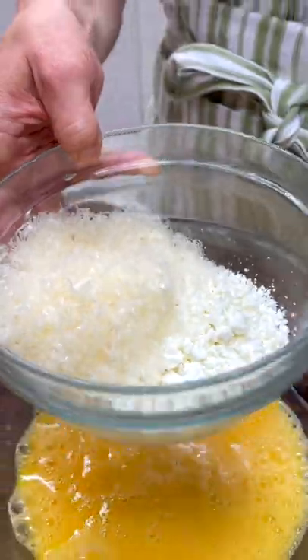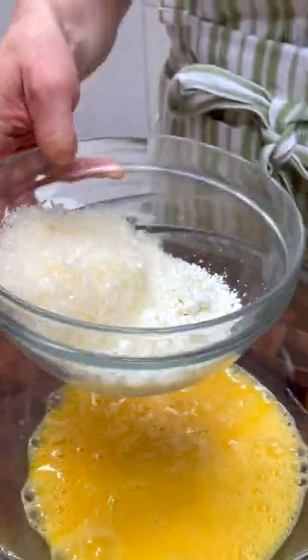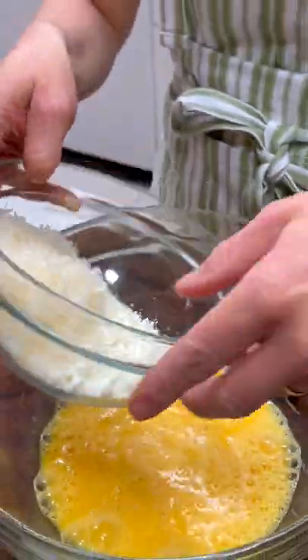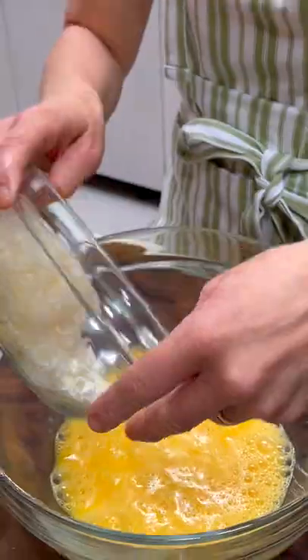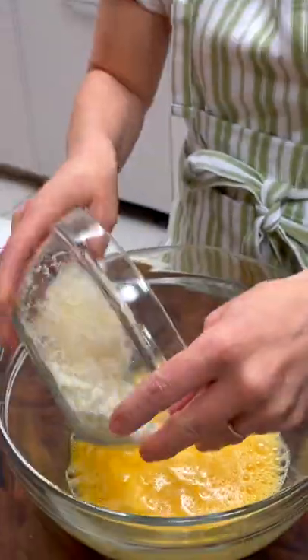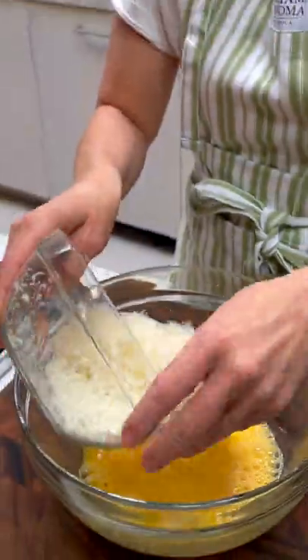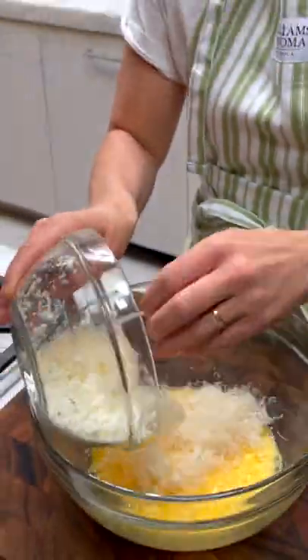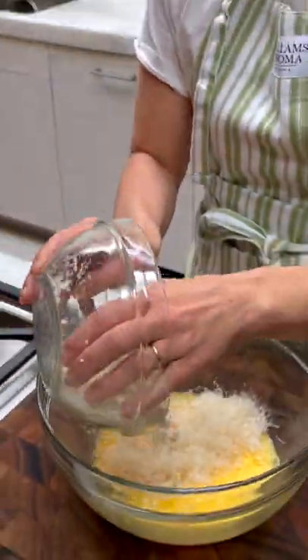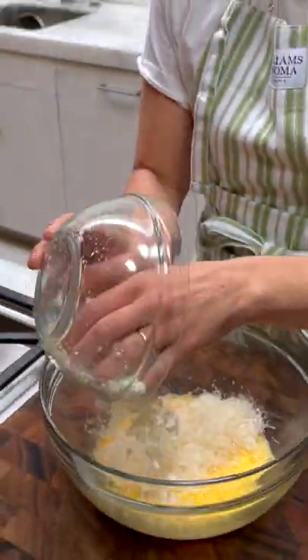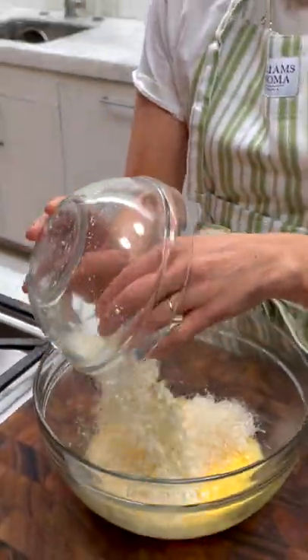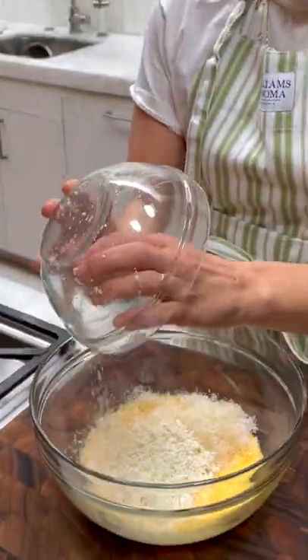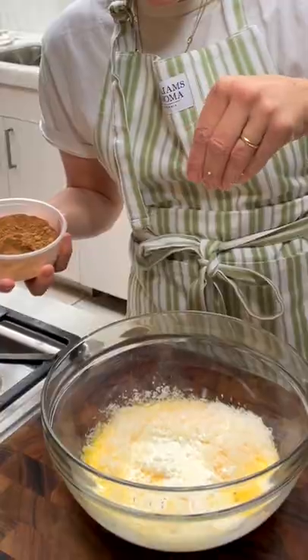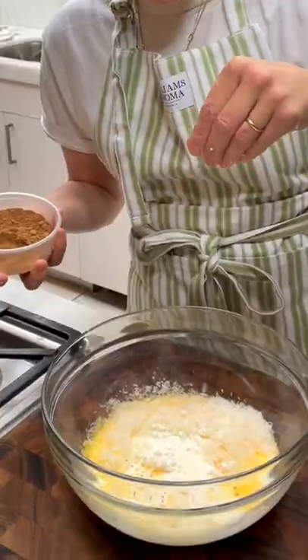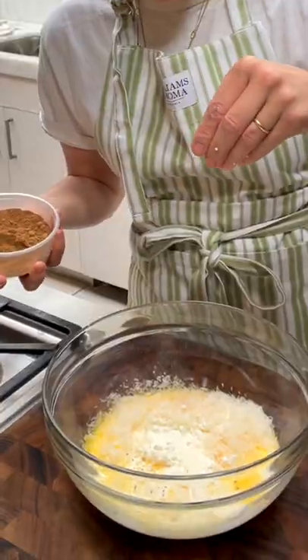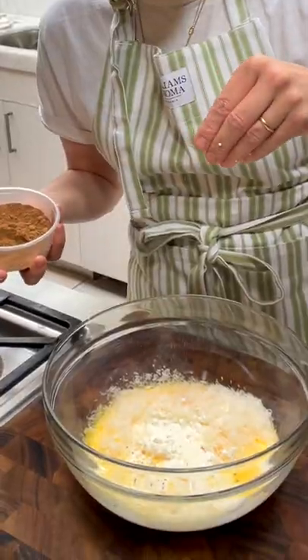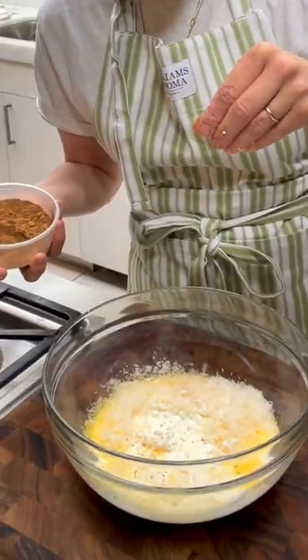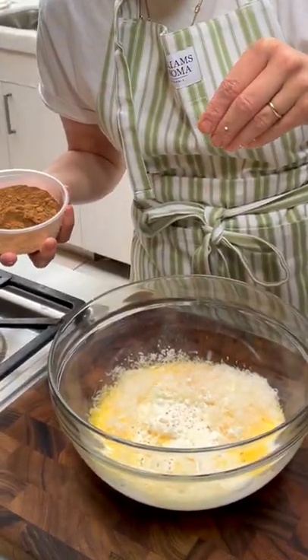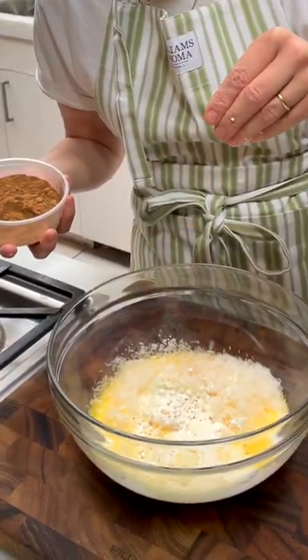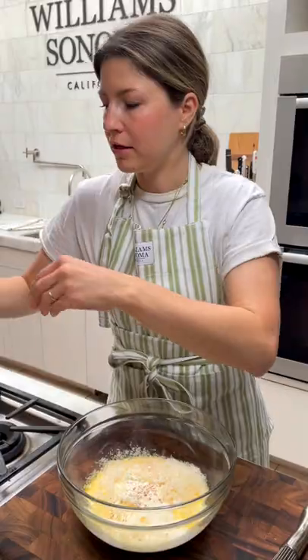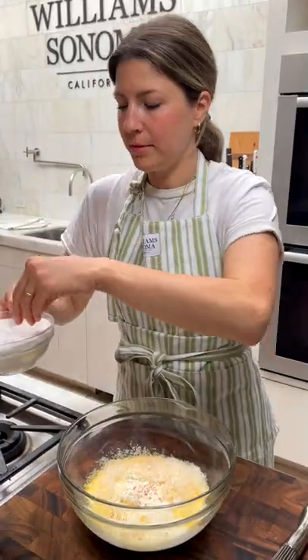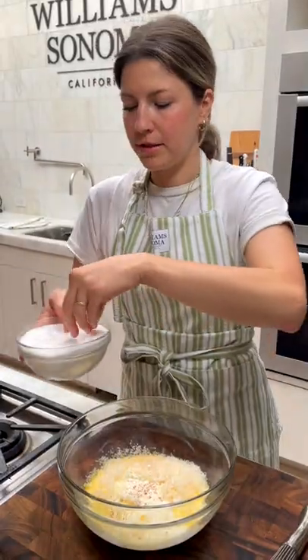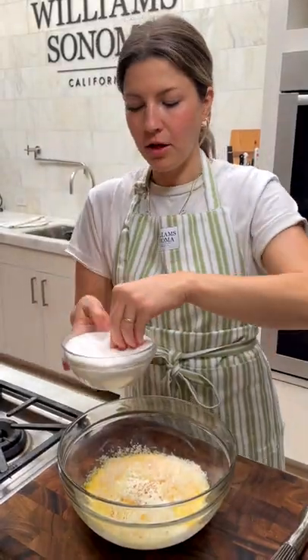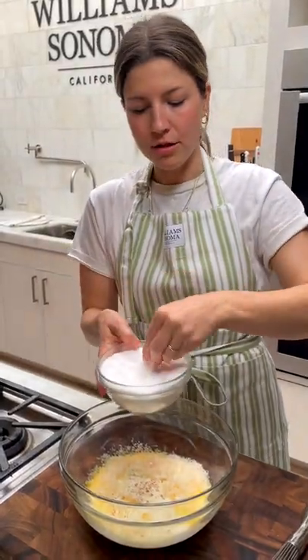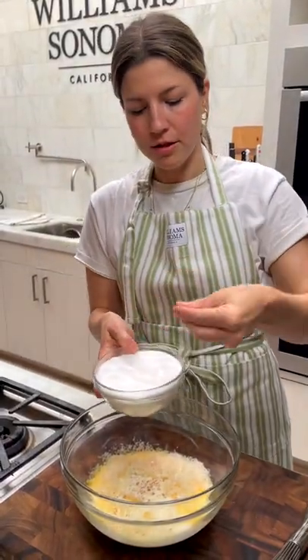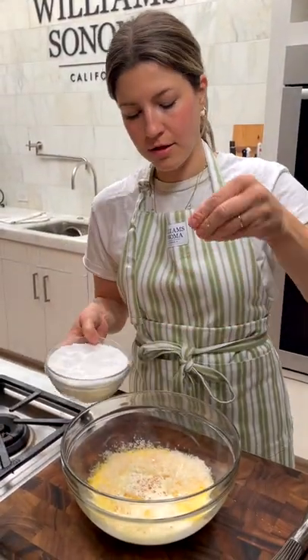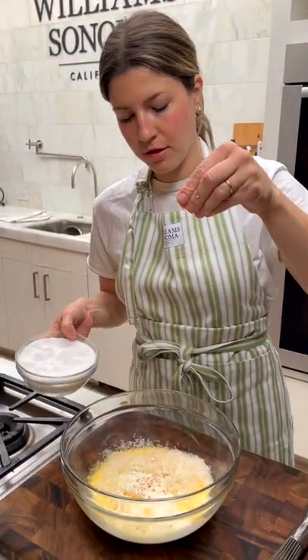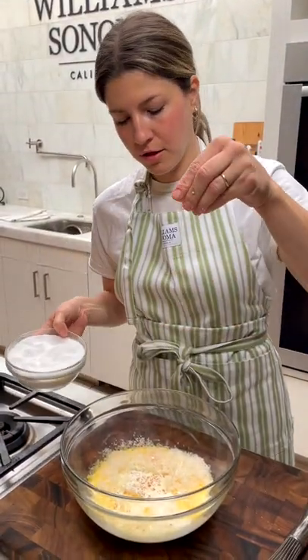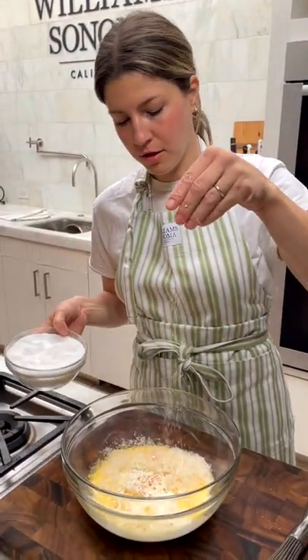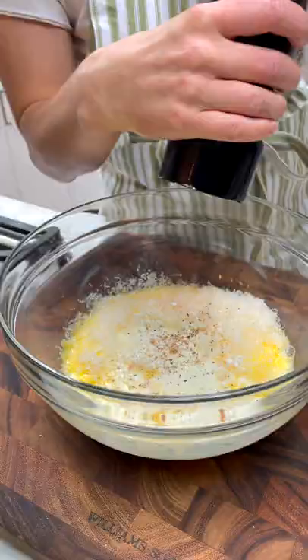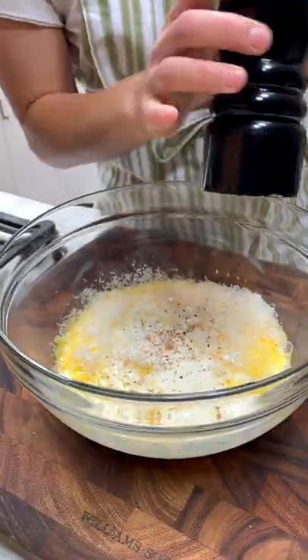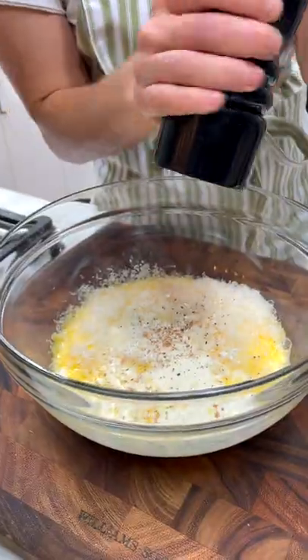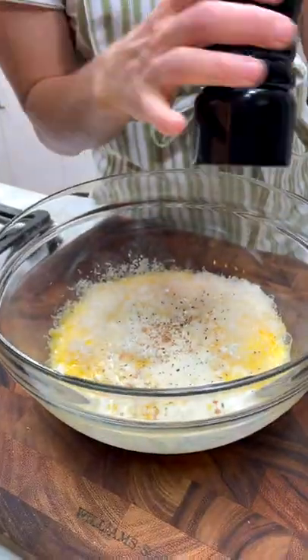Parmesan, and I have goat cheese, a little bit of nutmeg, a little bit of salt, and pepper.